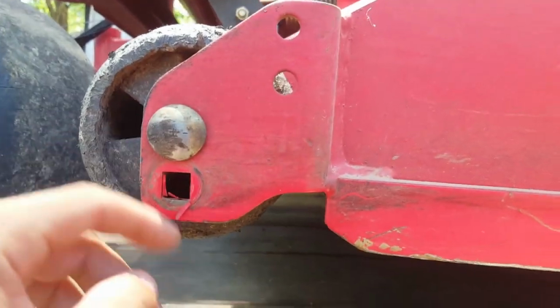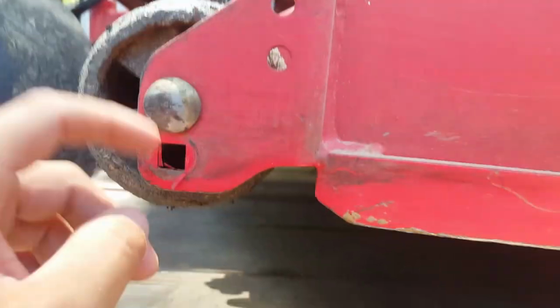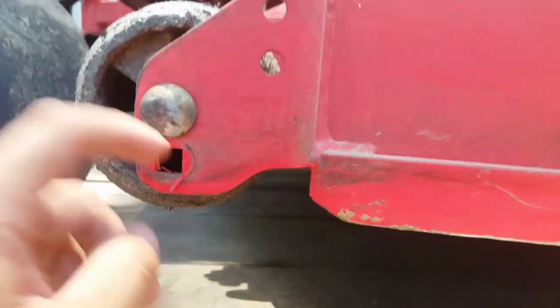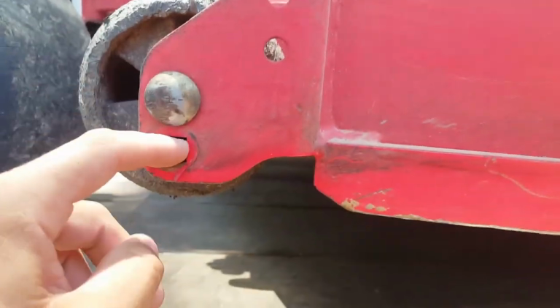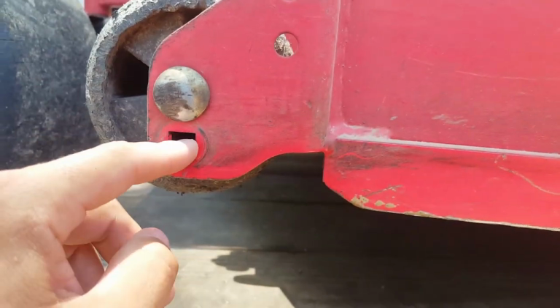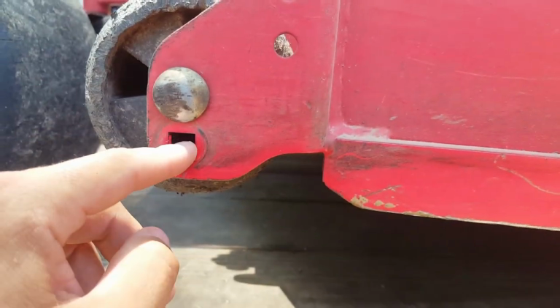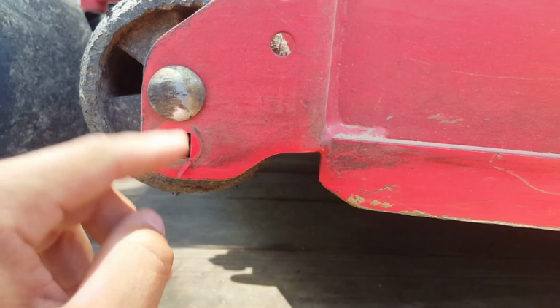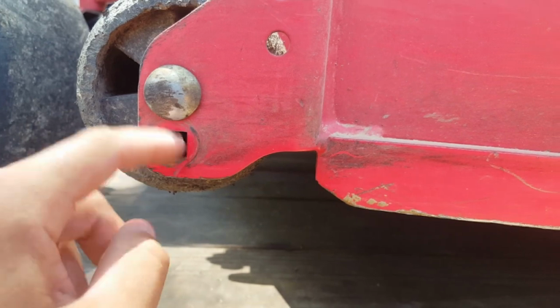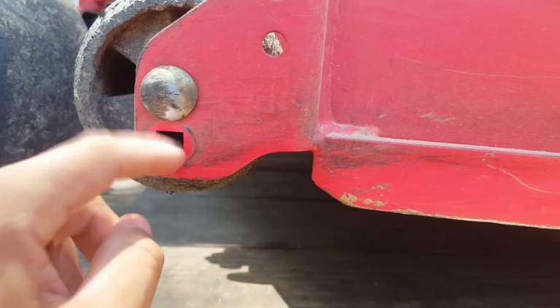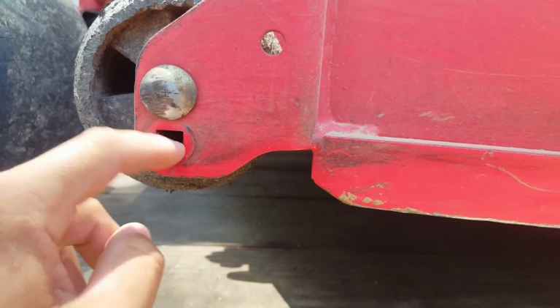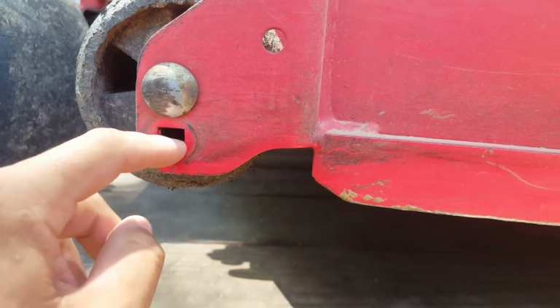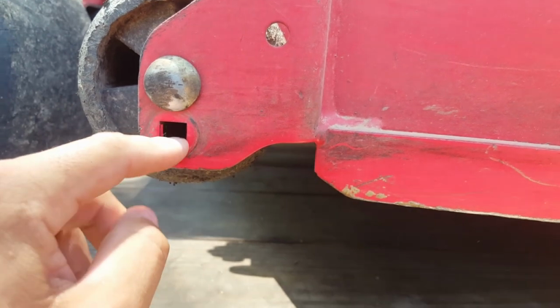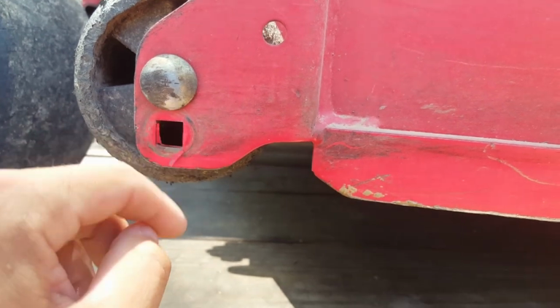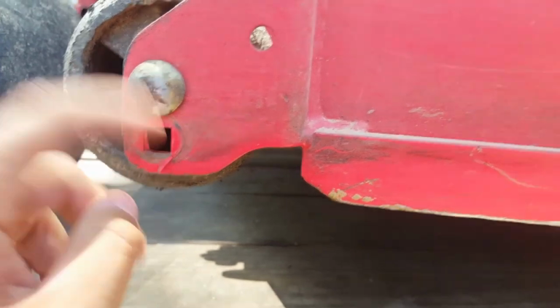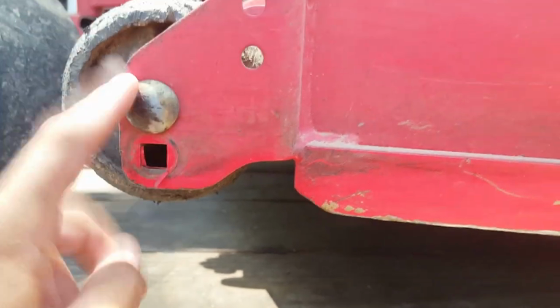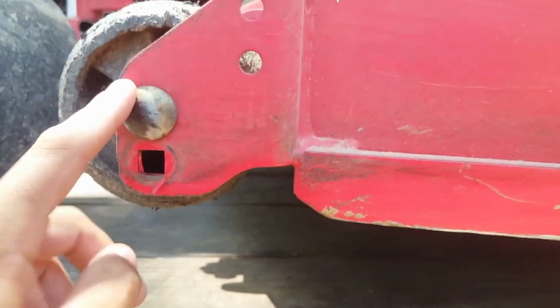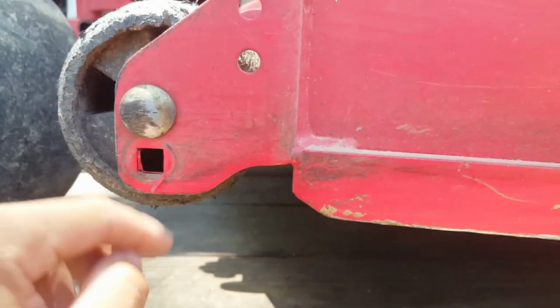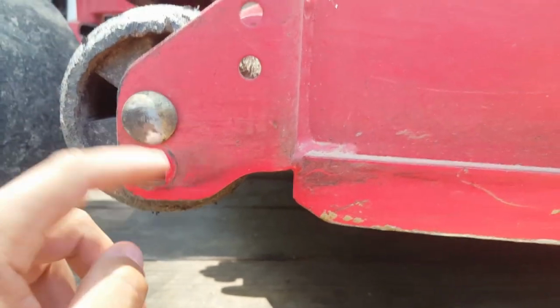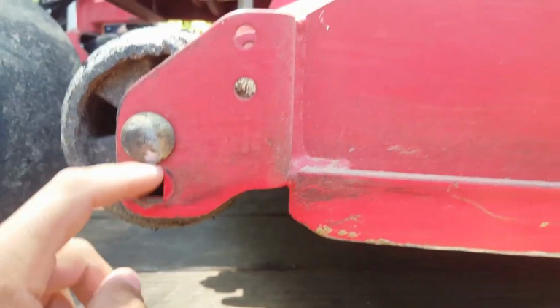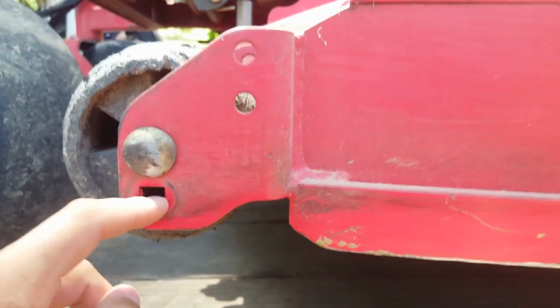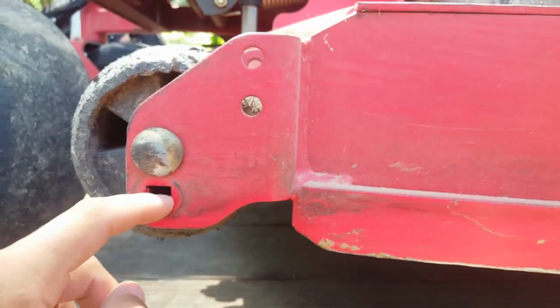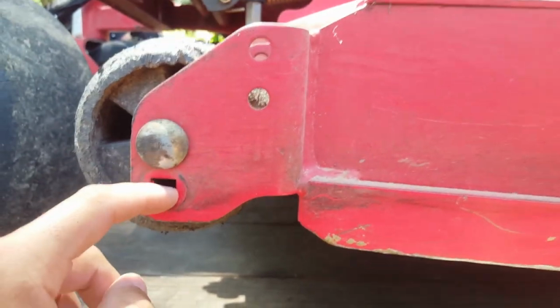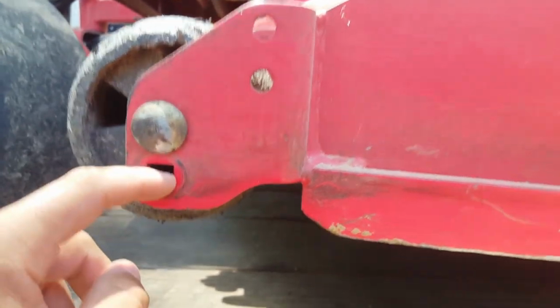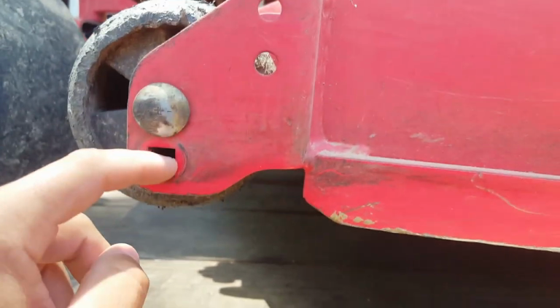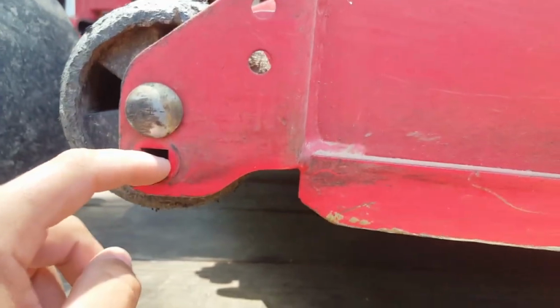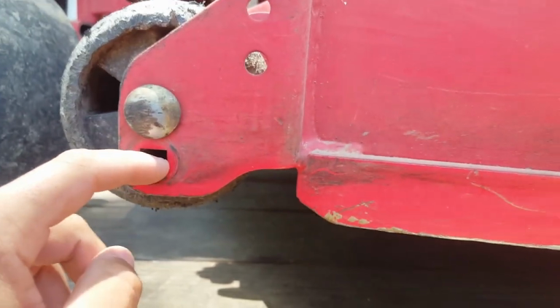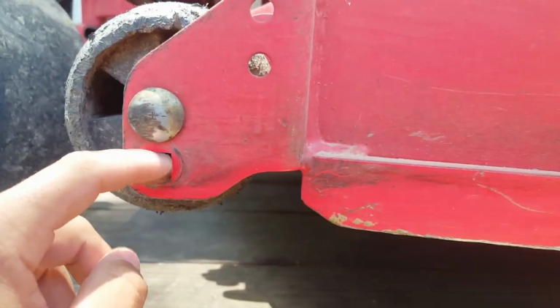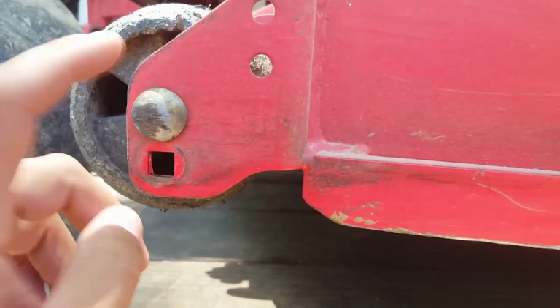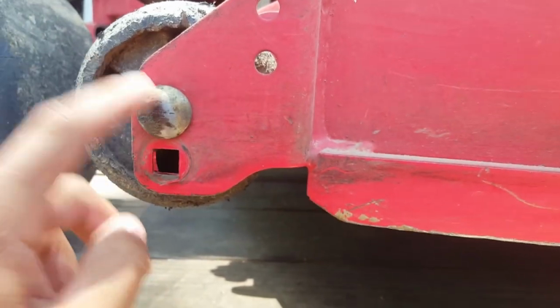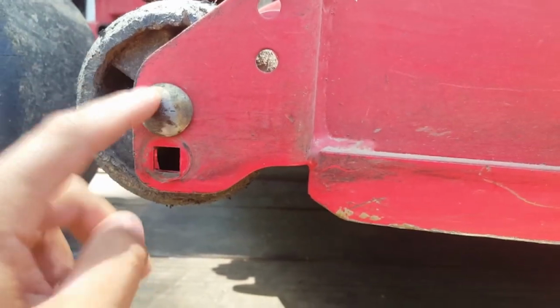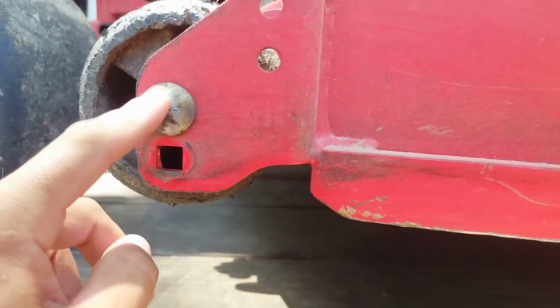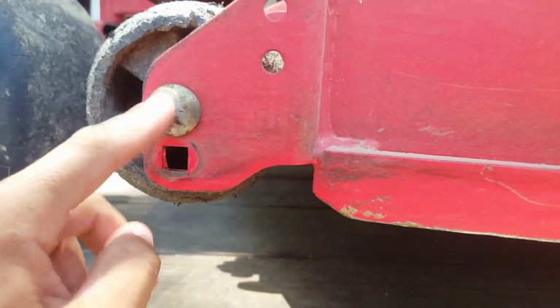When you get it from the dealer it's going to be in the bottom hole by default. If you cut anything under three inches, you probably want to move it up to the higher position.